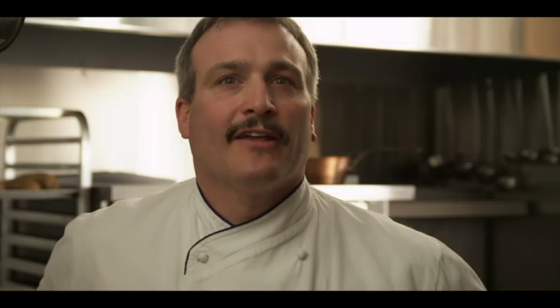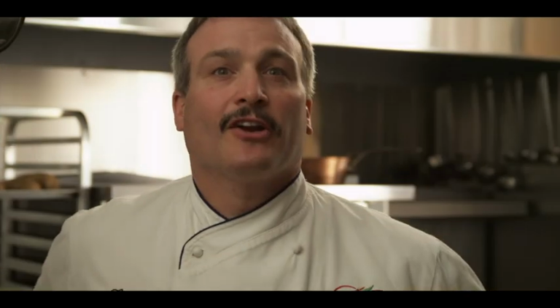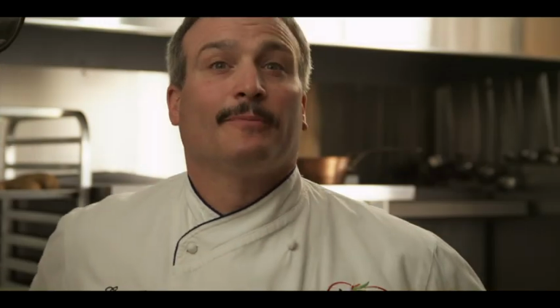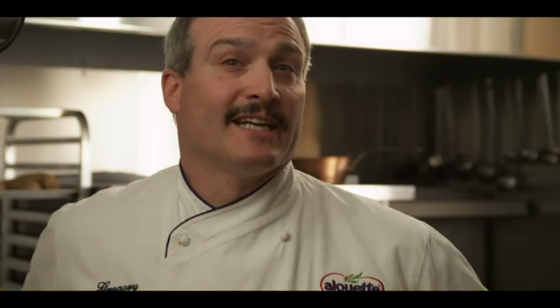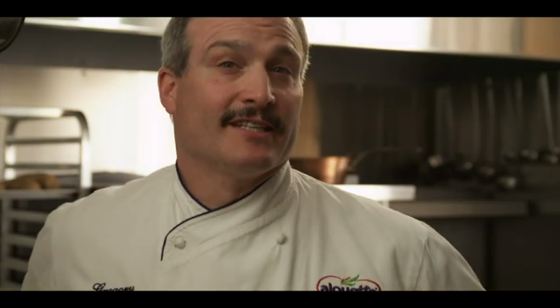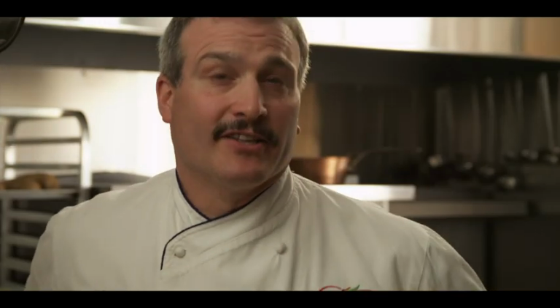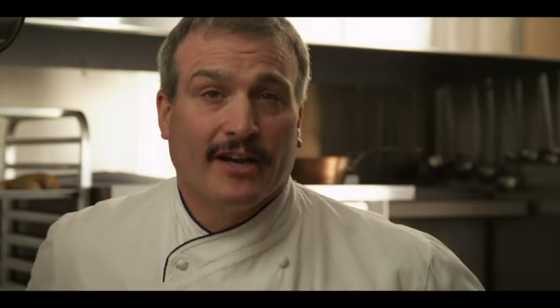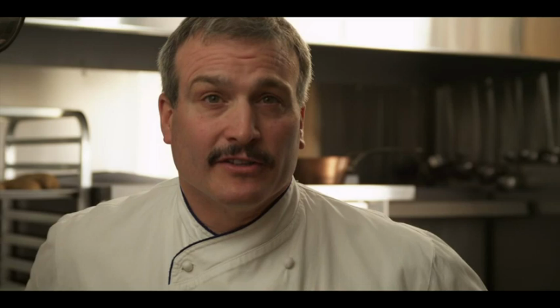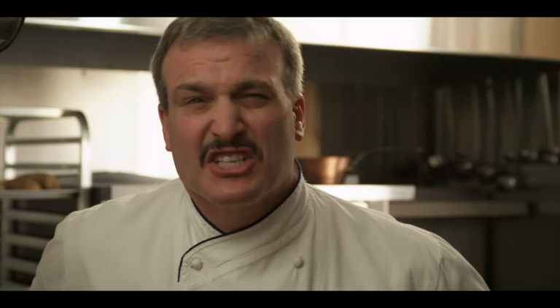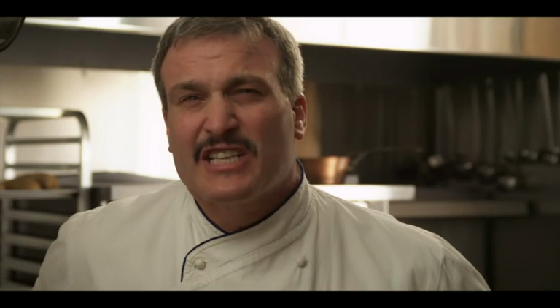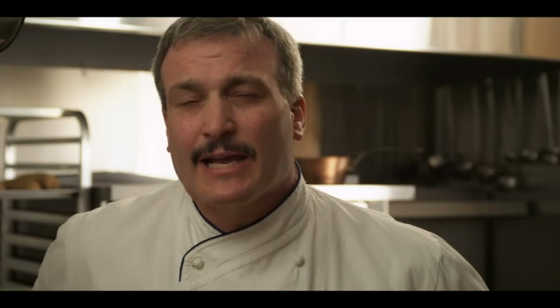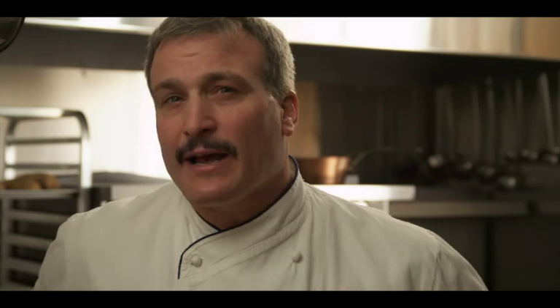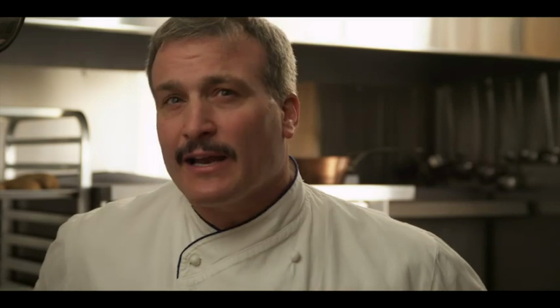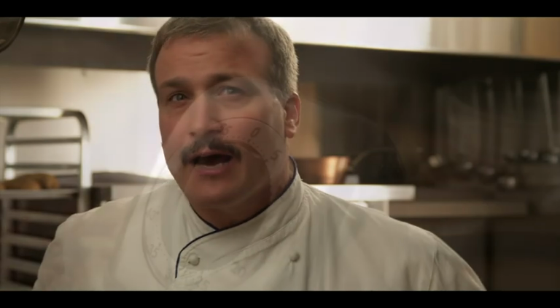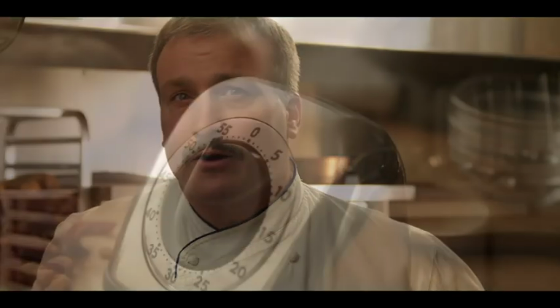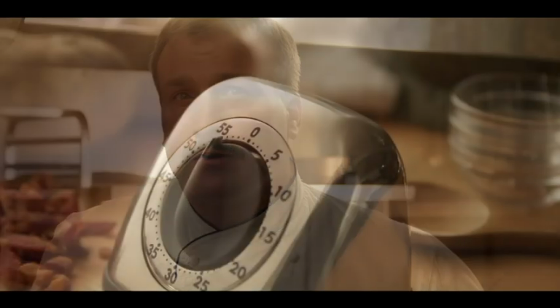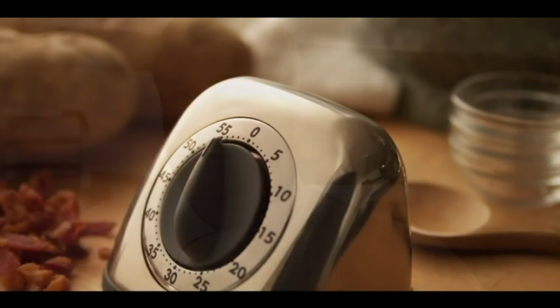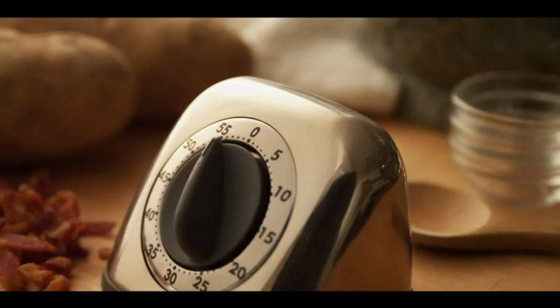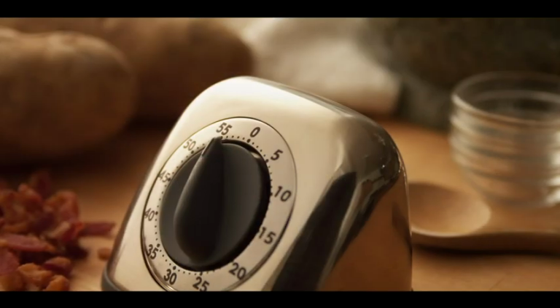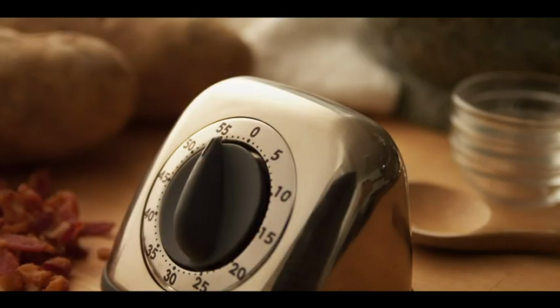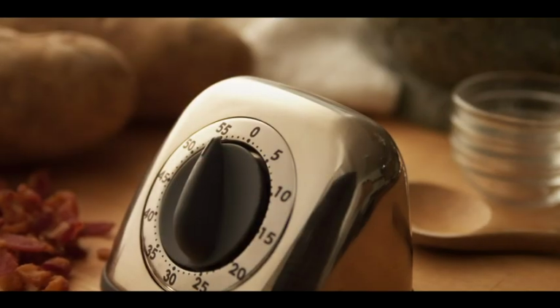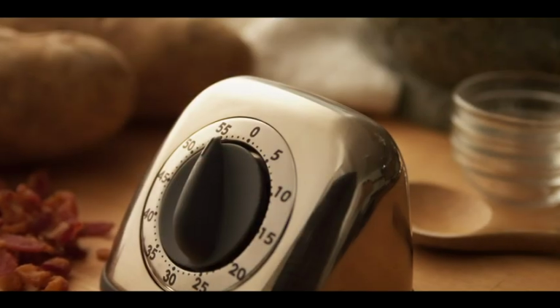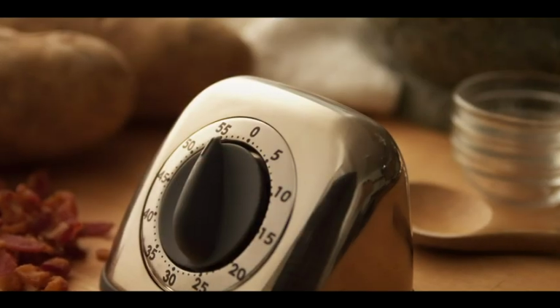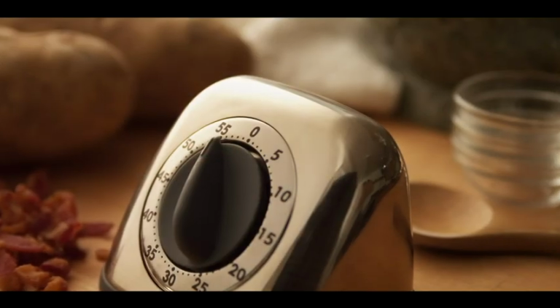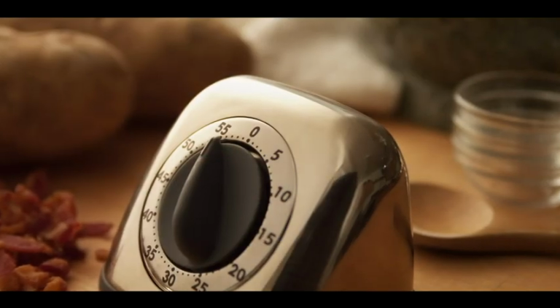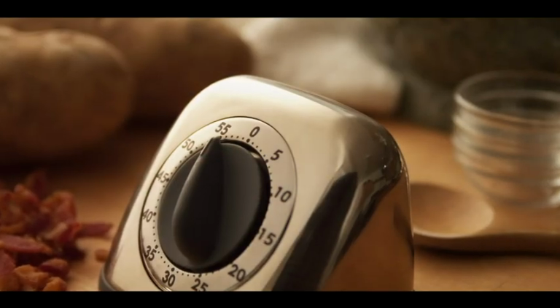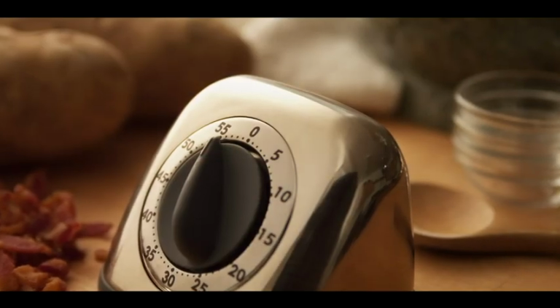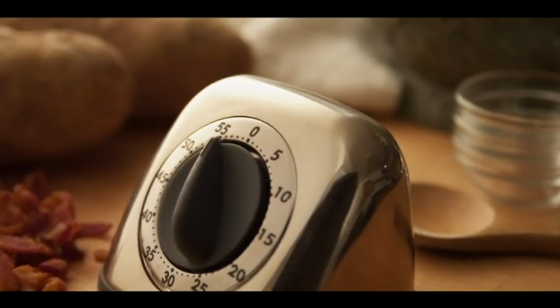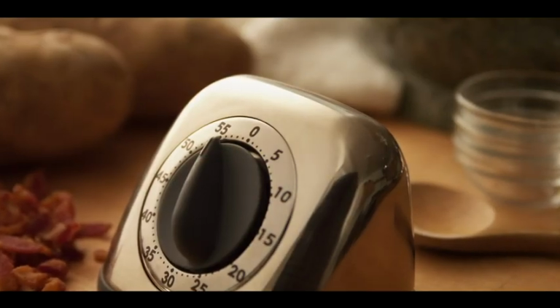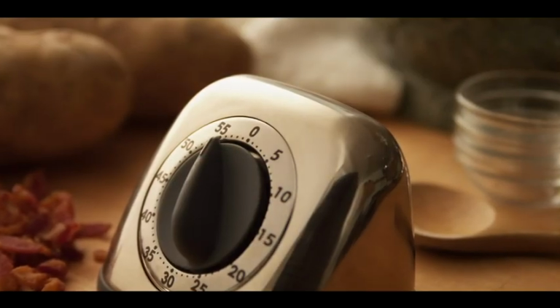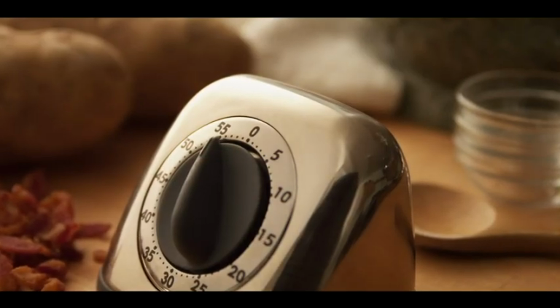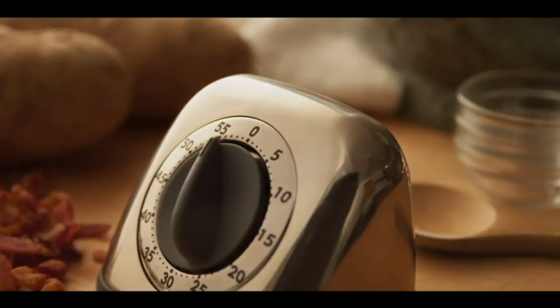Now that our potatoes are in the oven, they should take about an hour. Let's prepare the rest of our ingredients for this recipe.